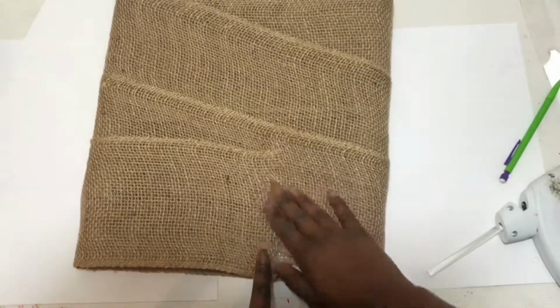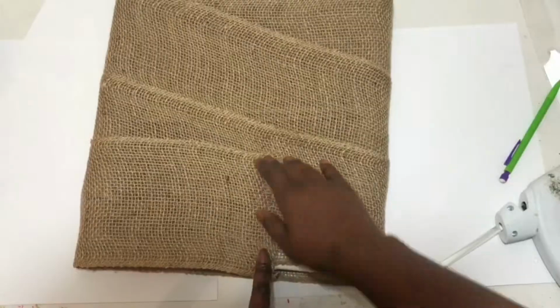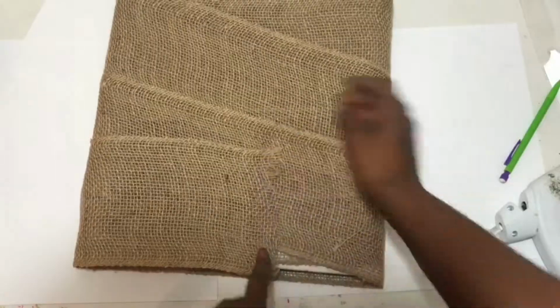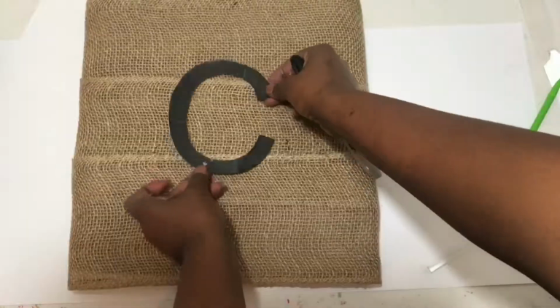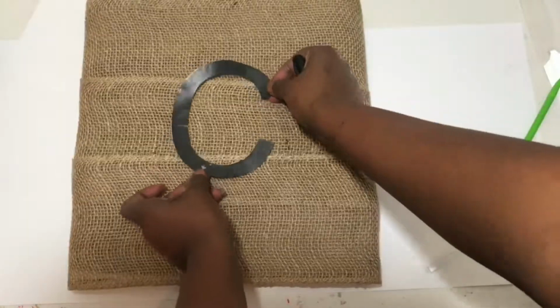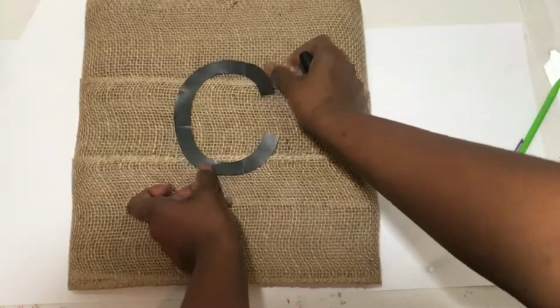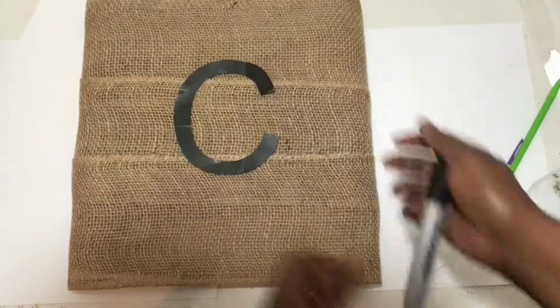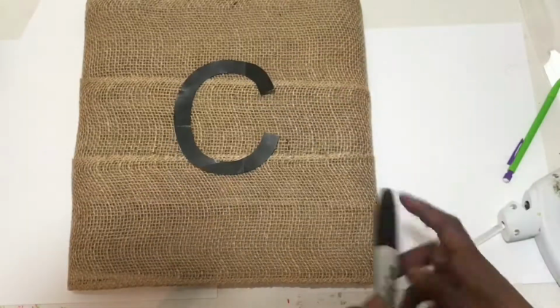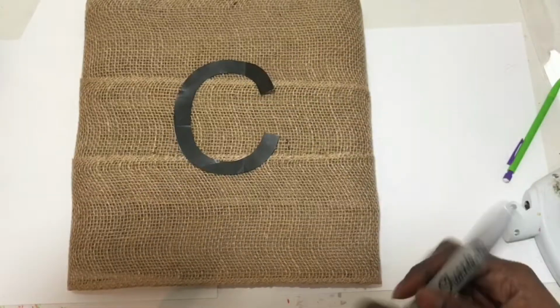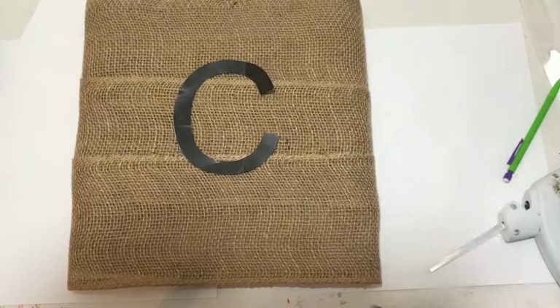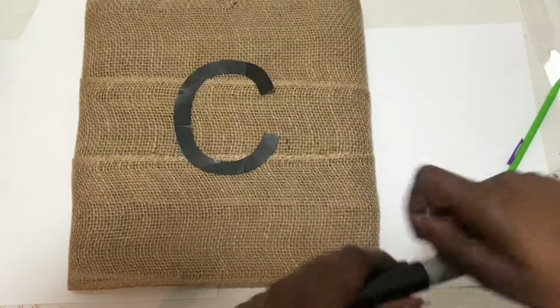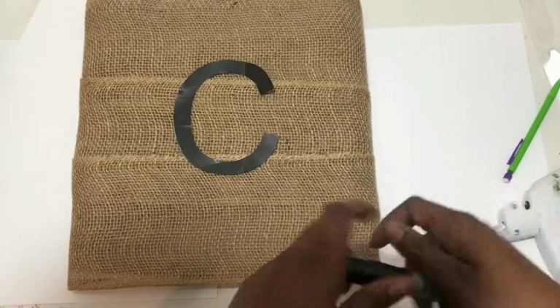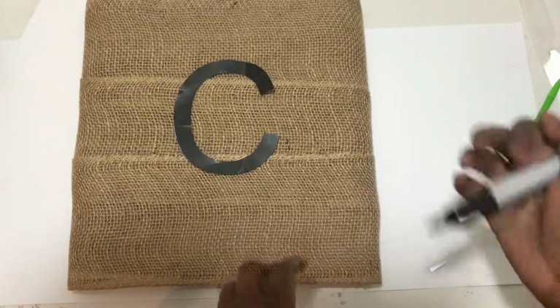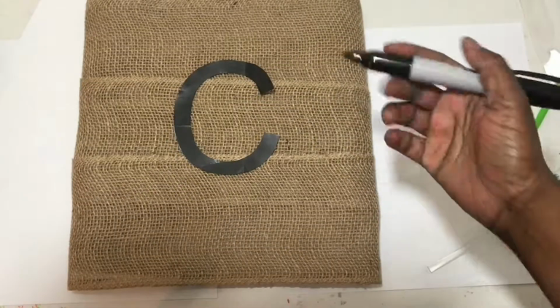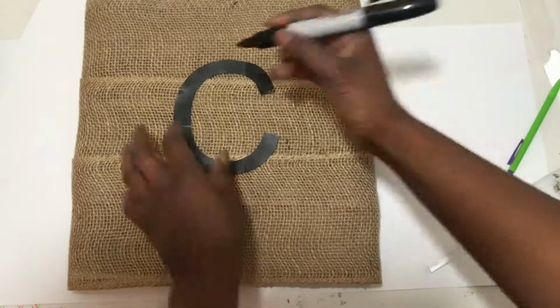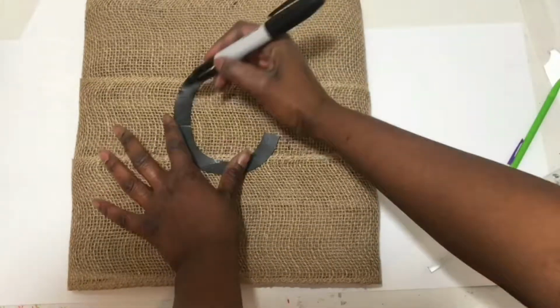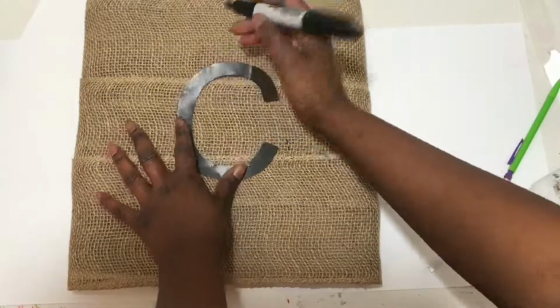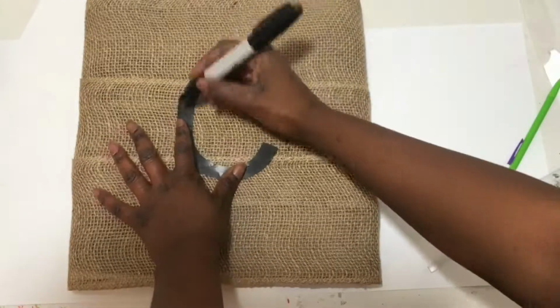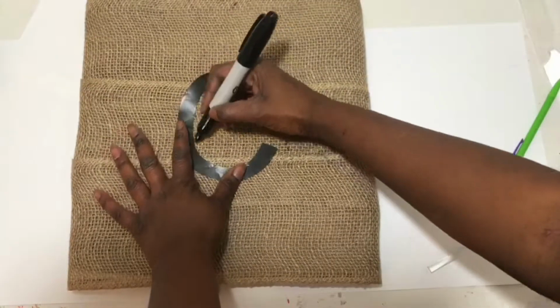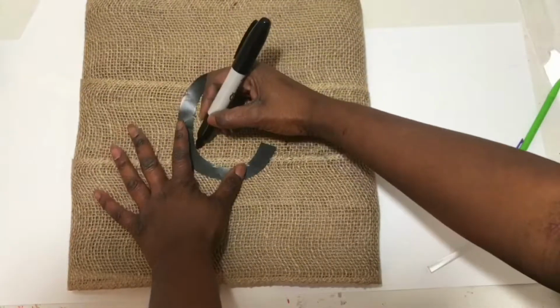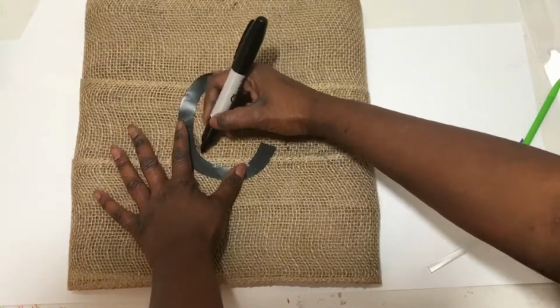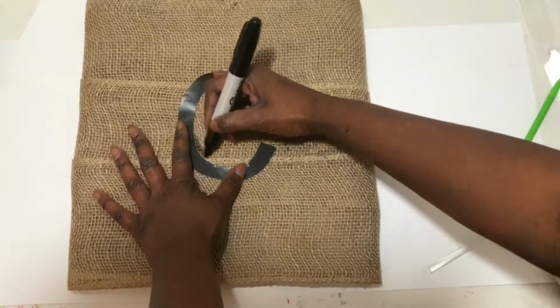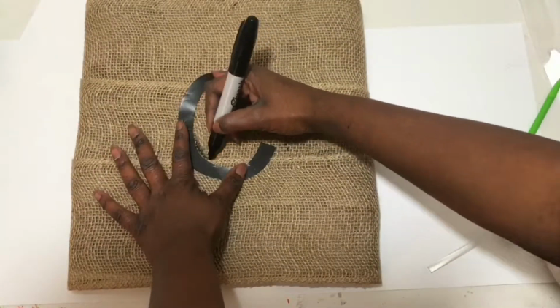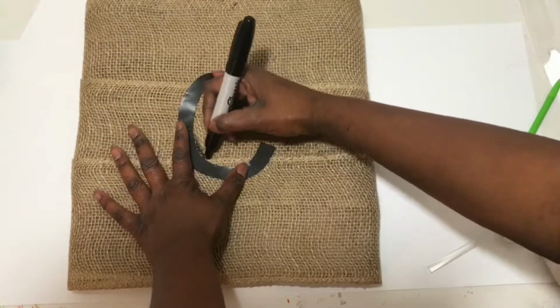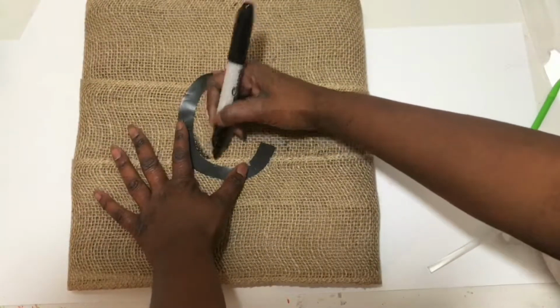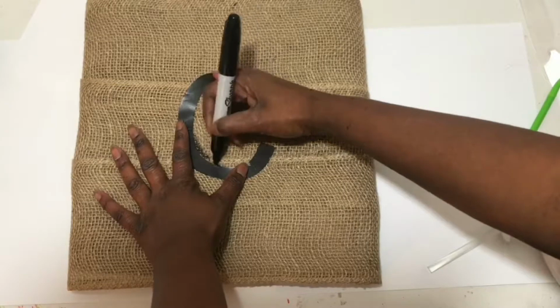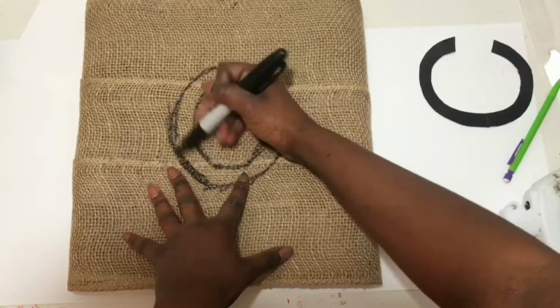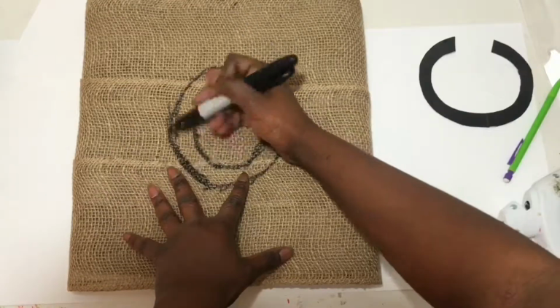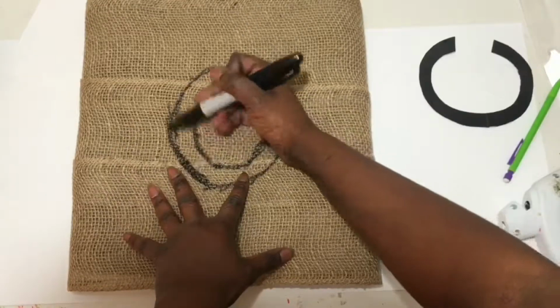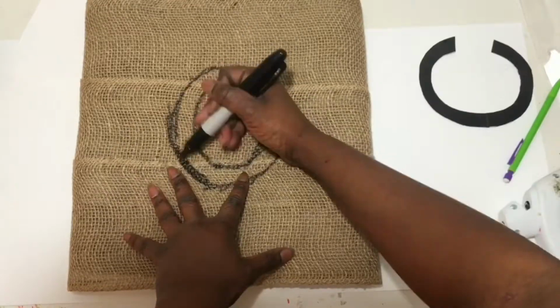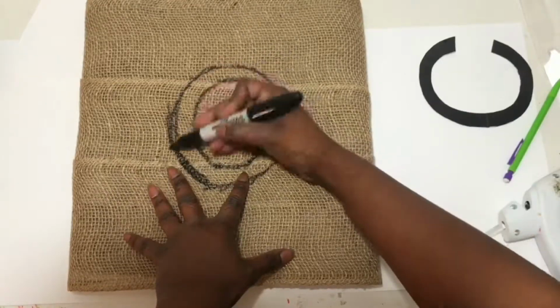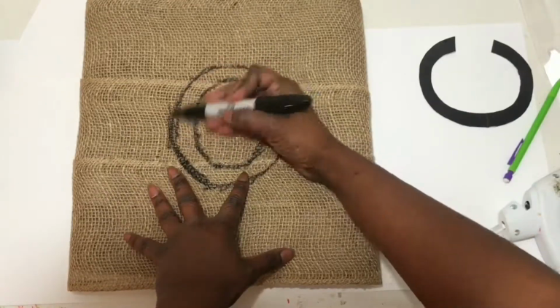I took the letter C that I printed off from the computer, traced it with a permanent marker, and filled it in.